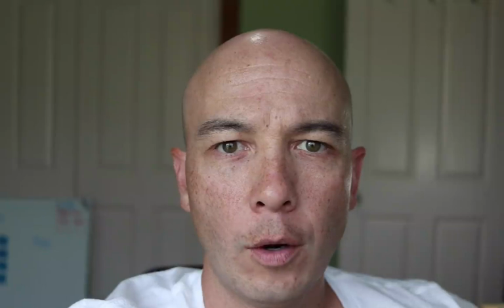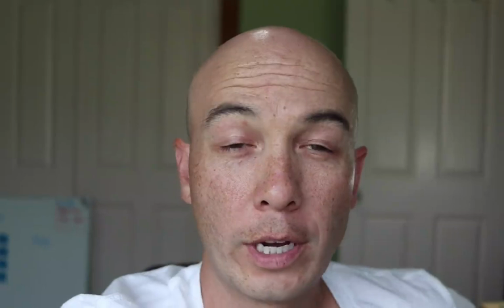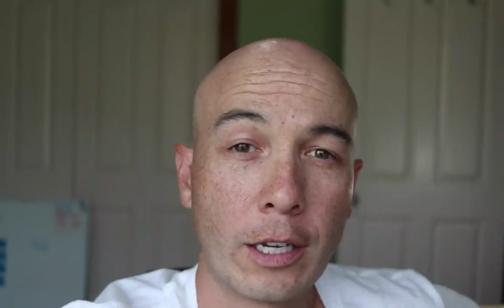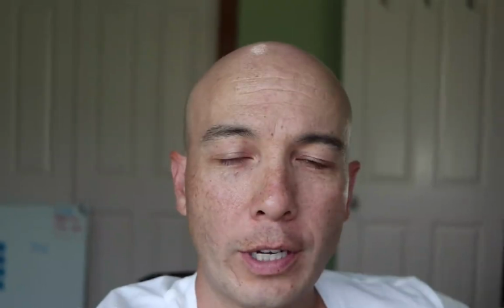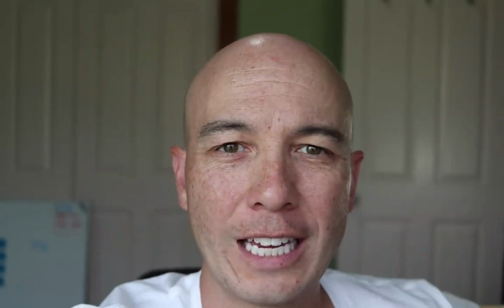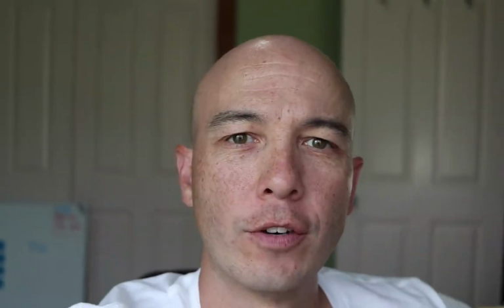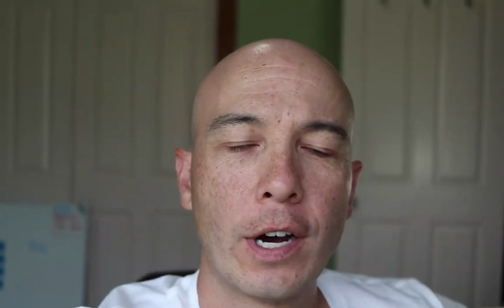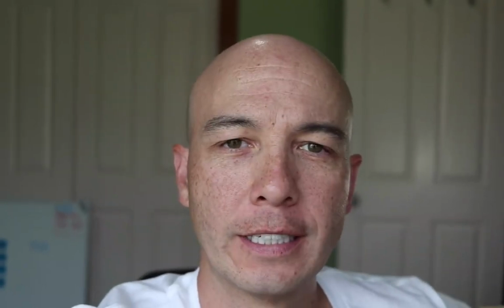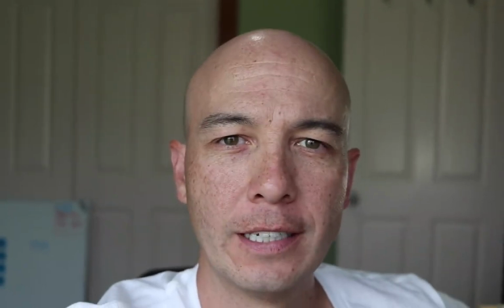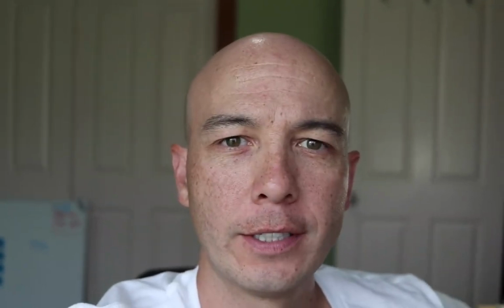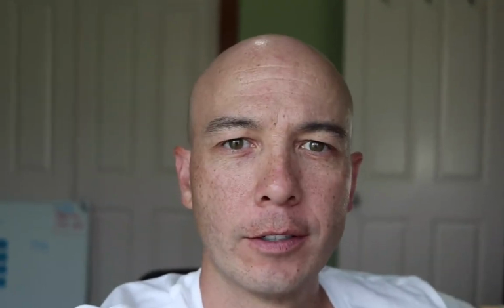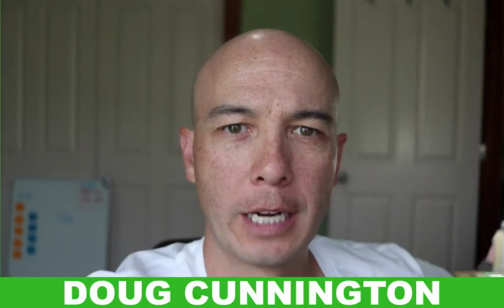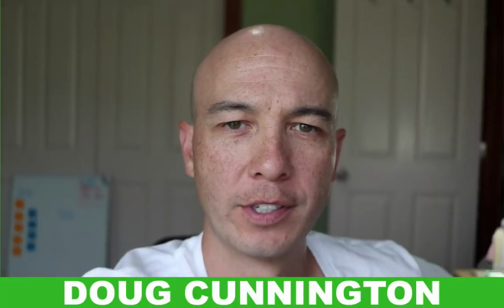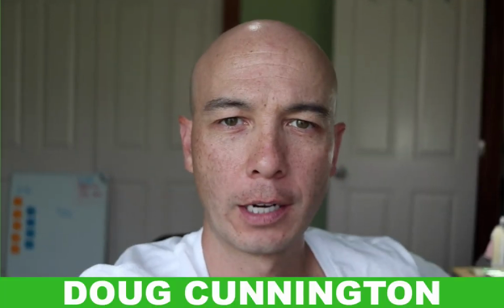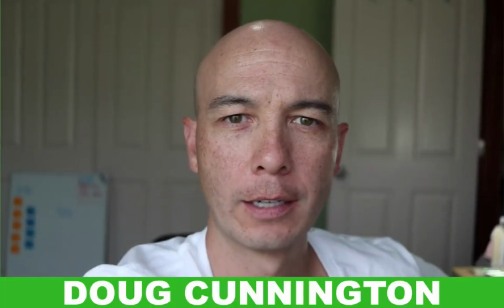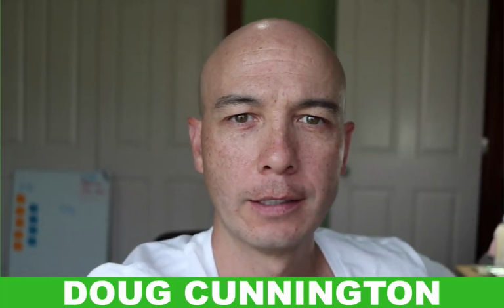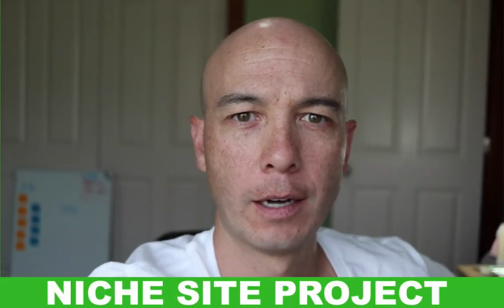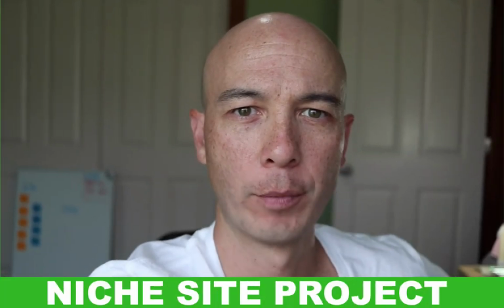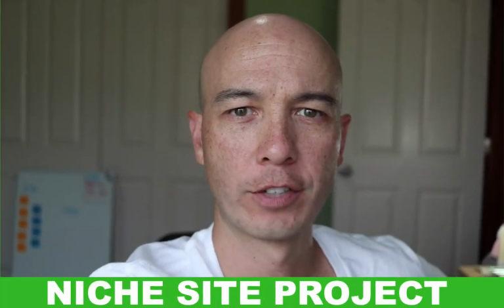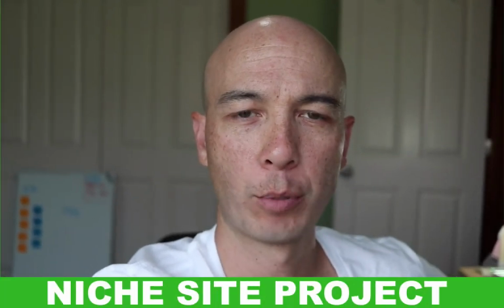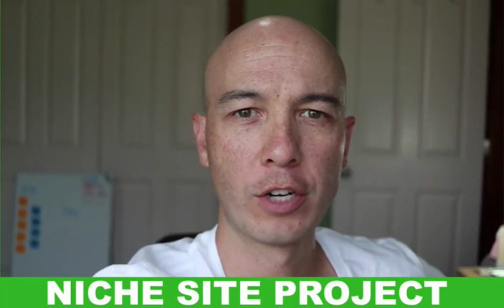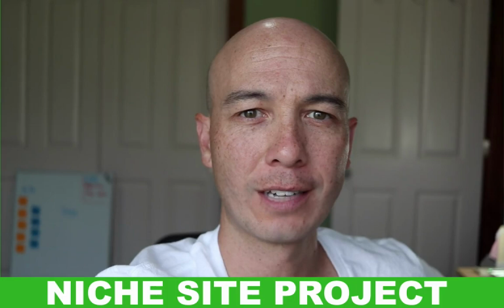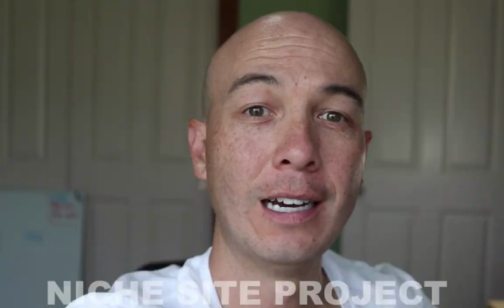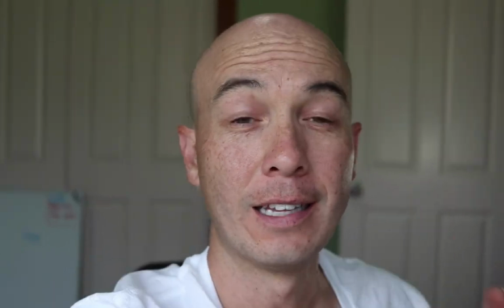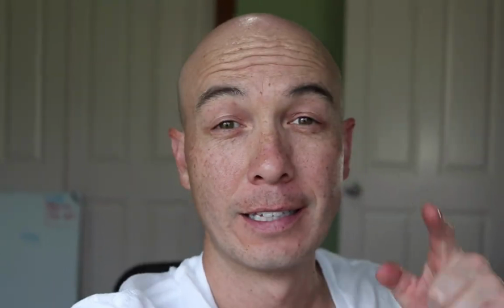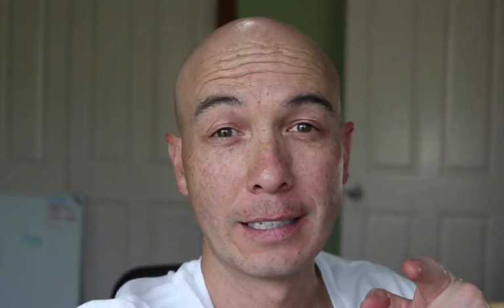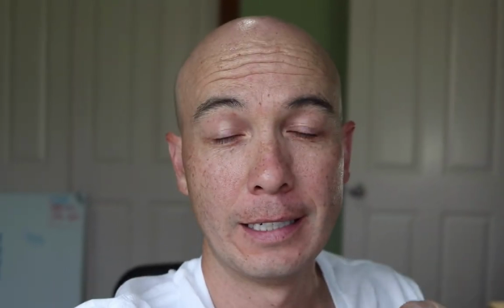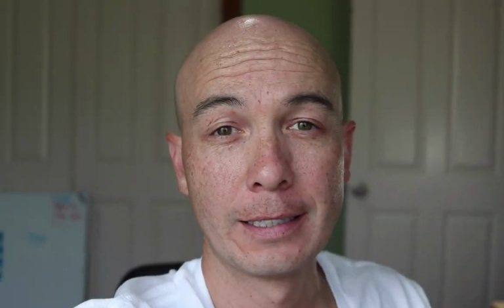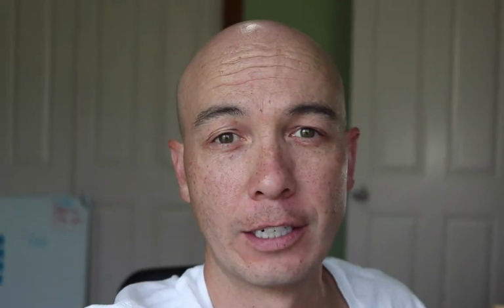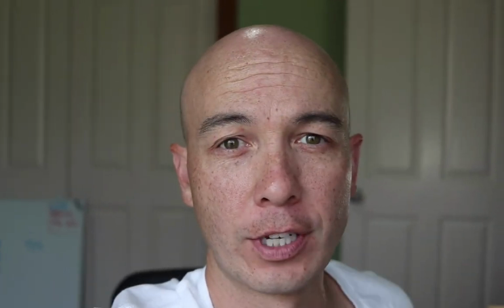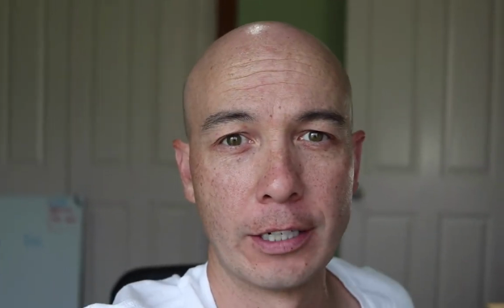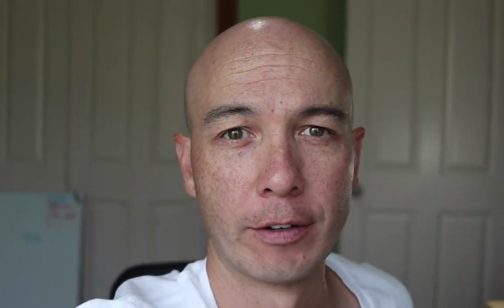We're going to take a look at Kitchen Faucet Divas. My name is Doug Cunnington. I'm from Niche Site Project. This is a Niche Site Teardown.